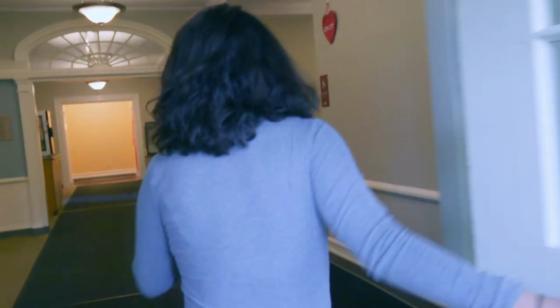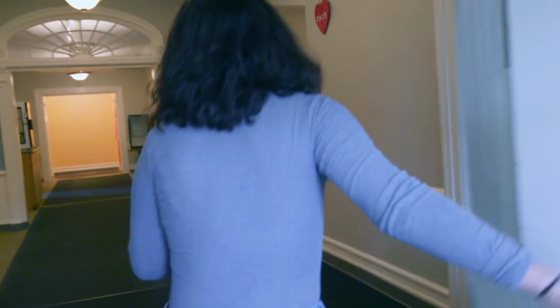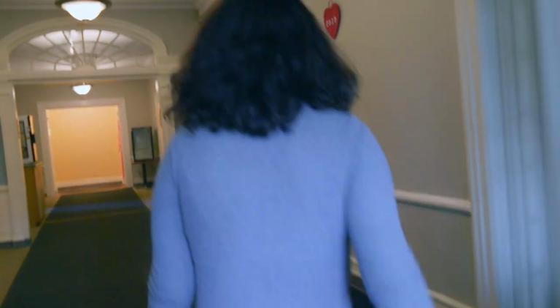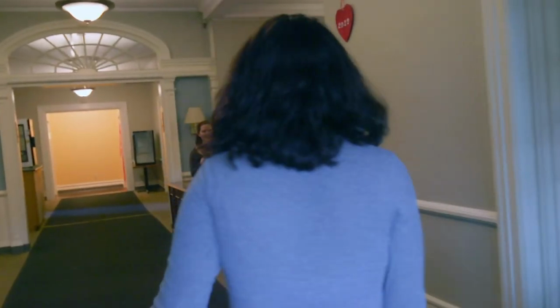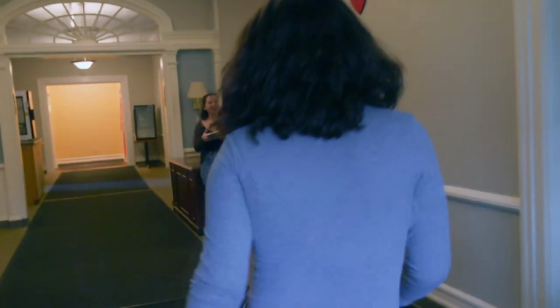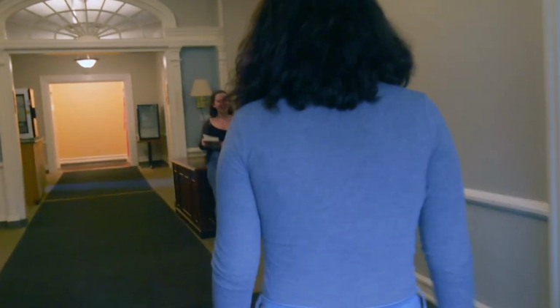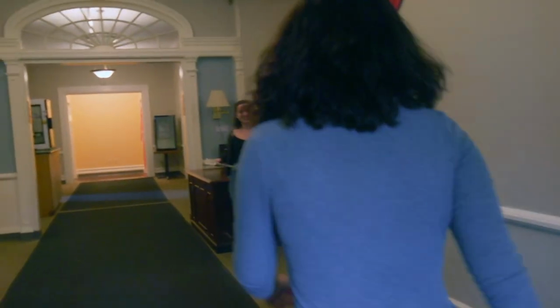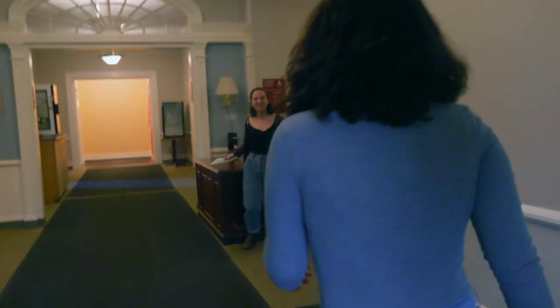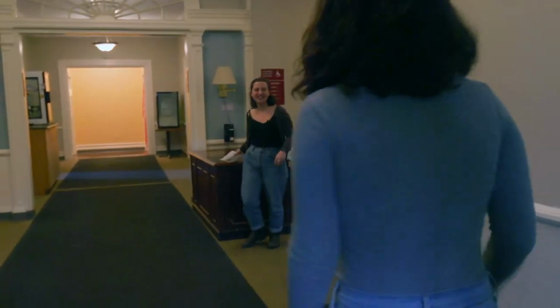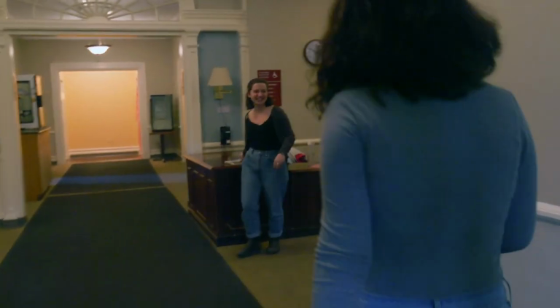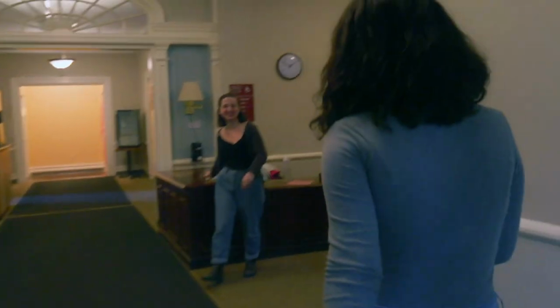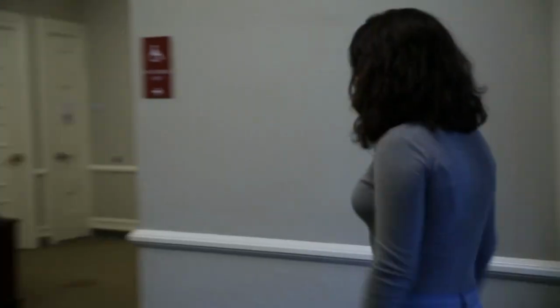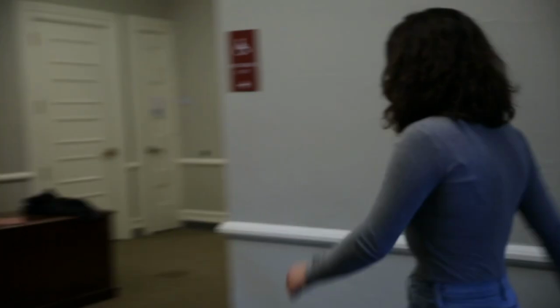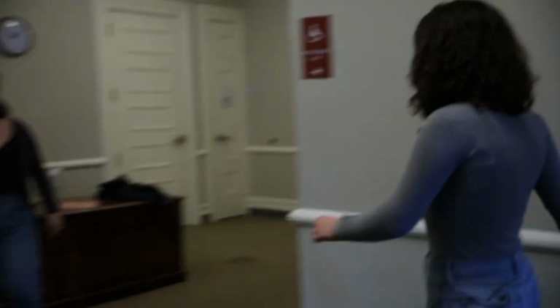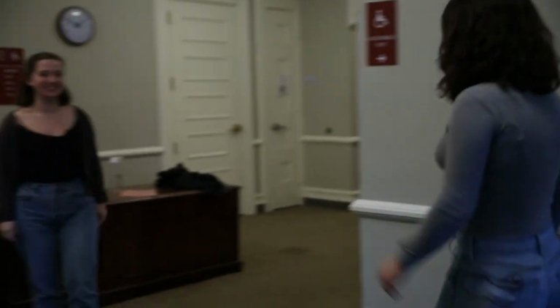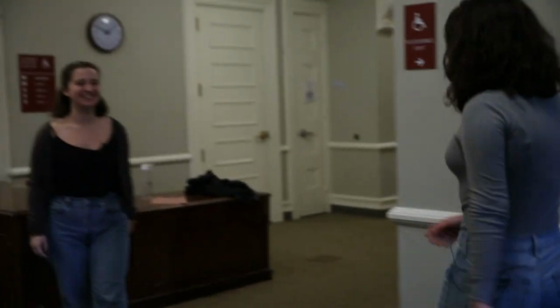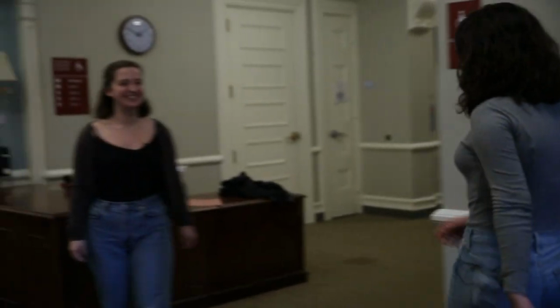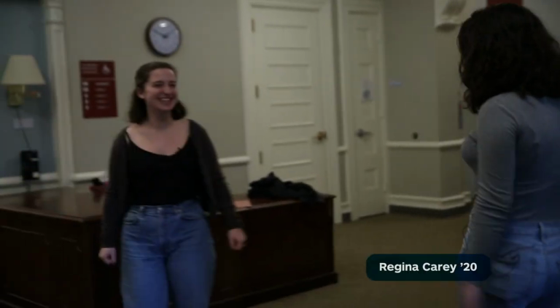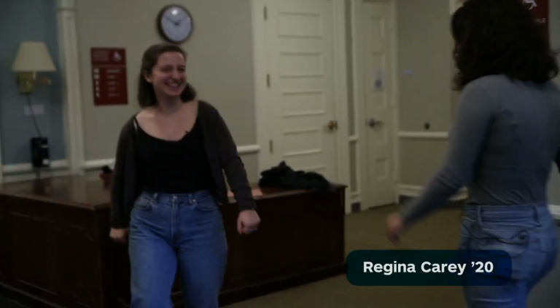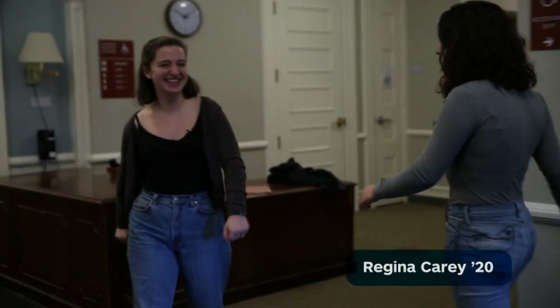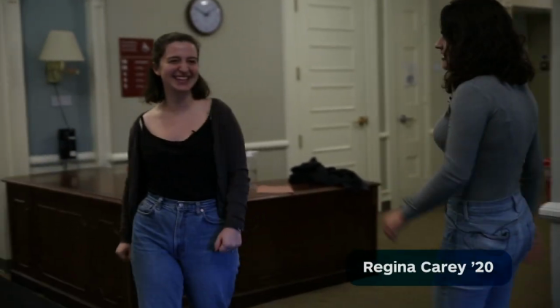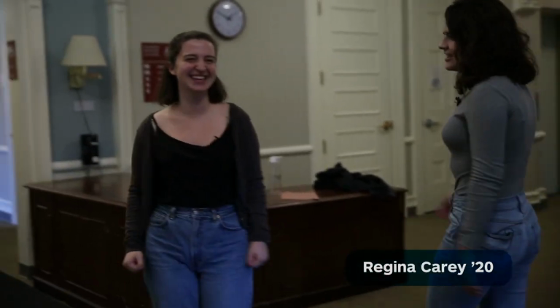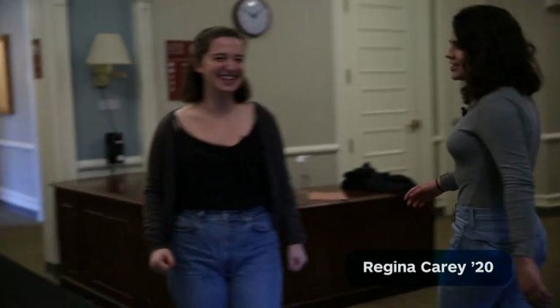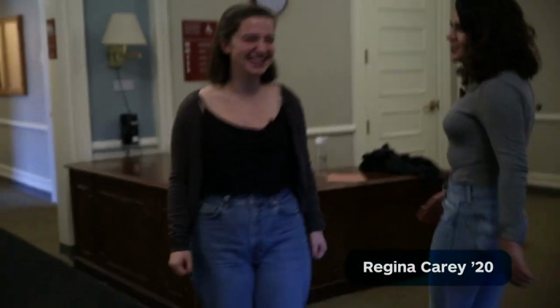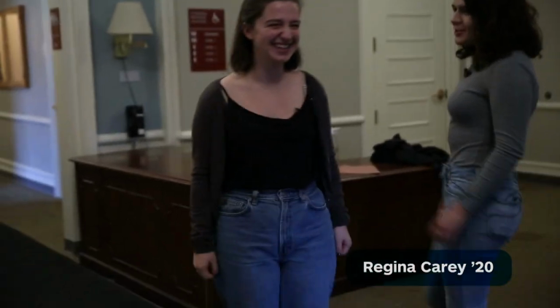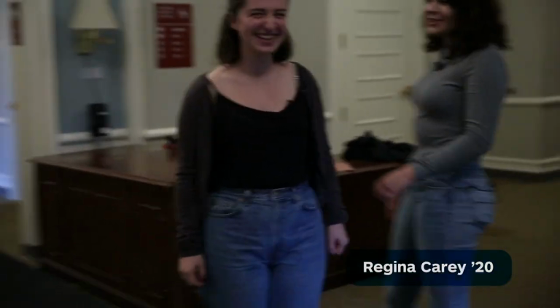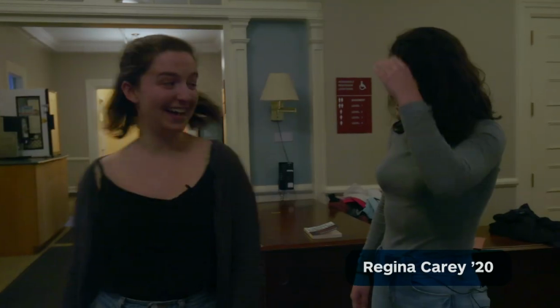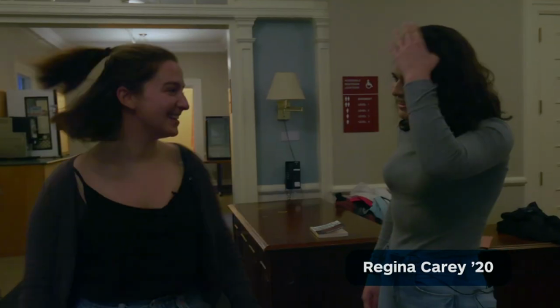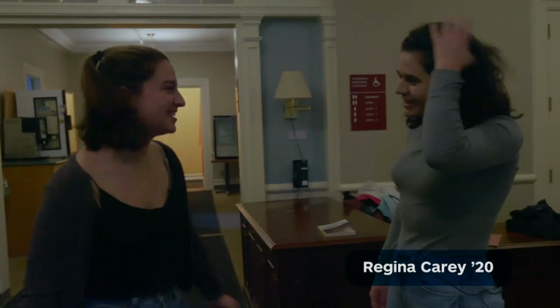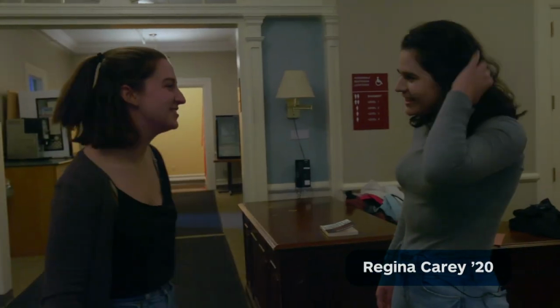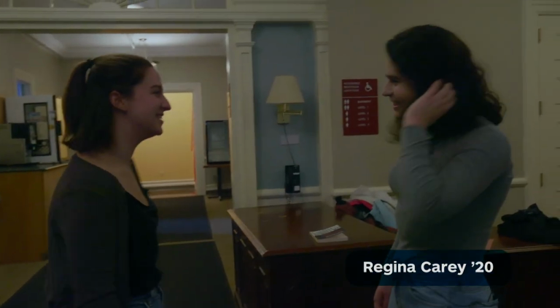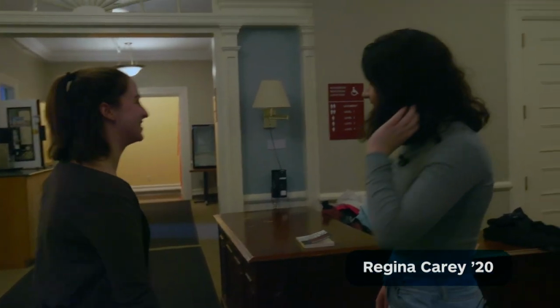Hi Regina. Hey Zoe, welcome to Wilder. Should we look around? Yeah, let's have a look.